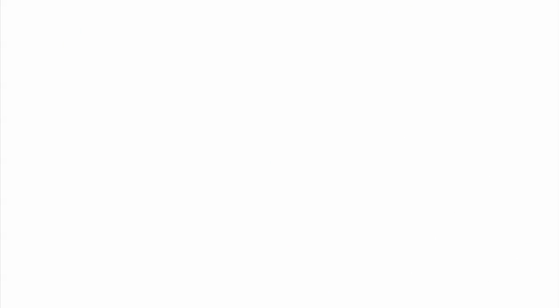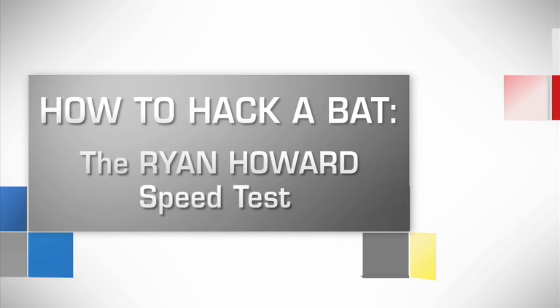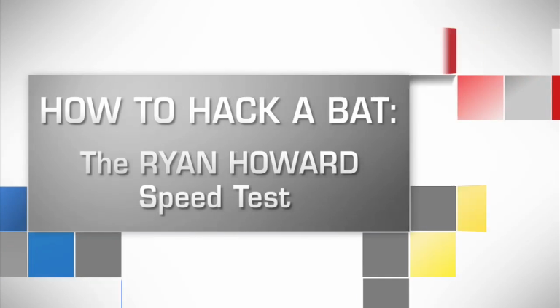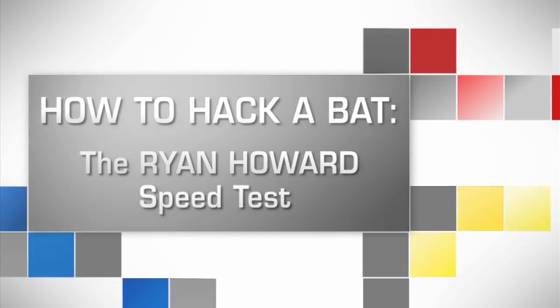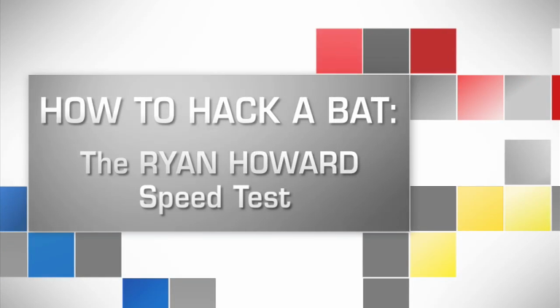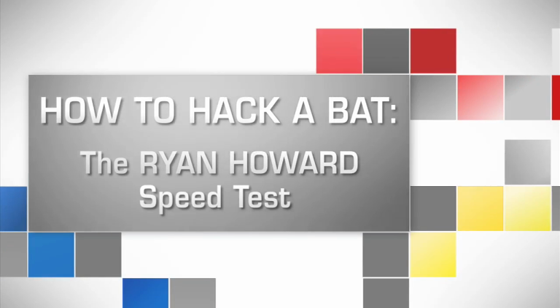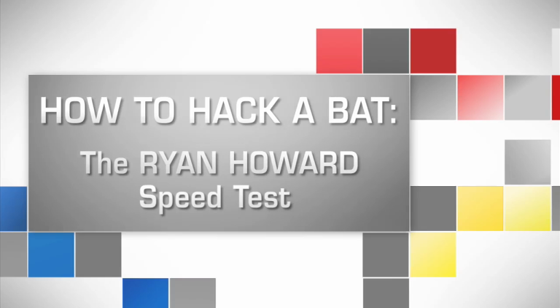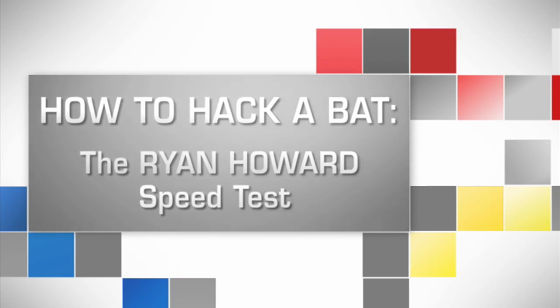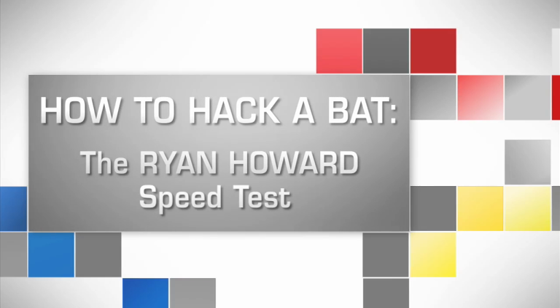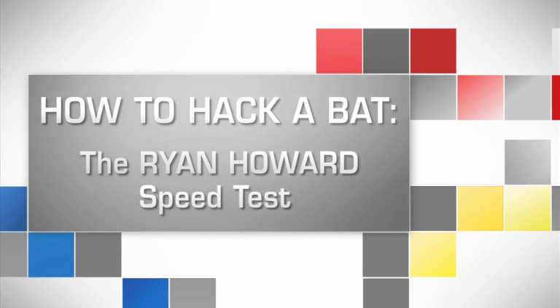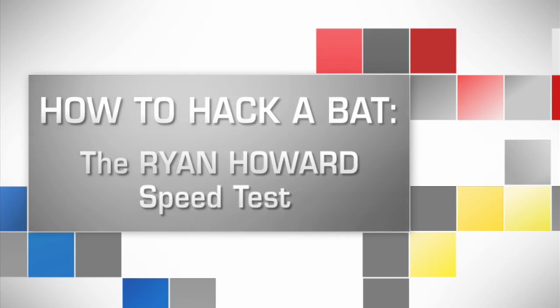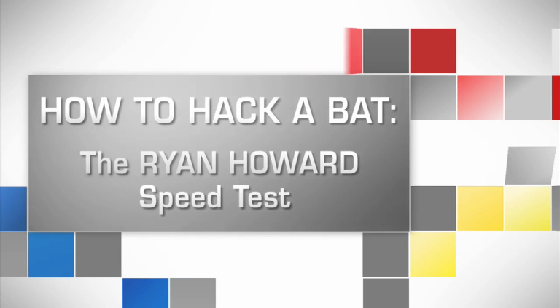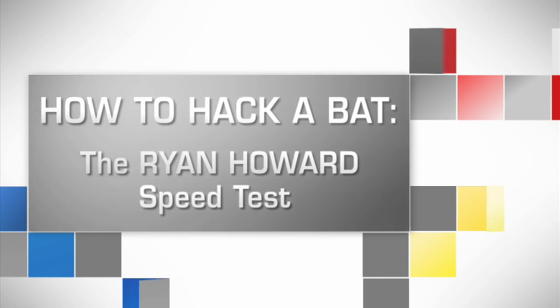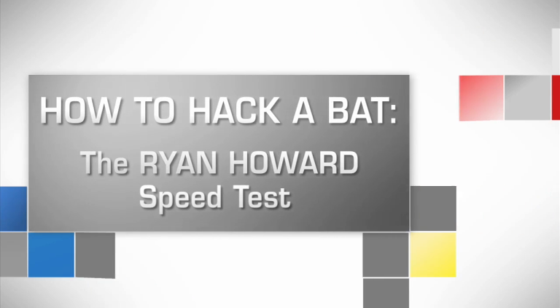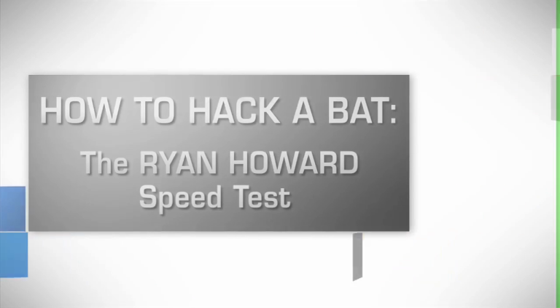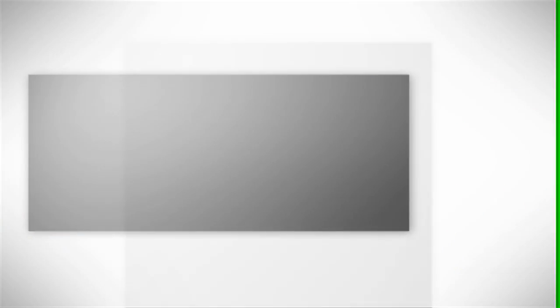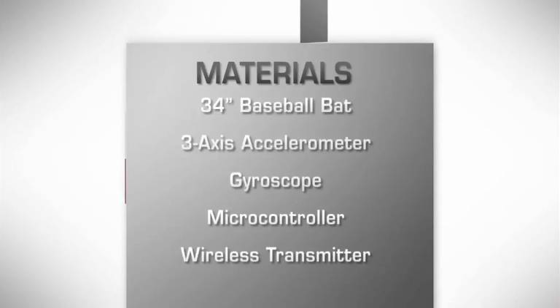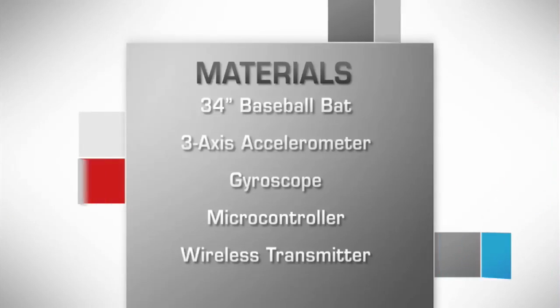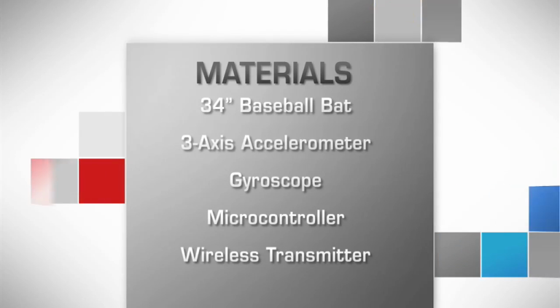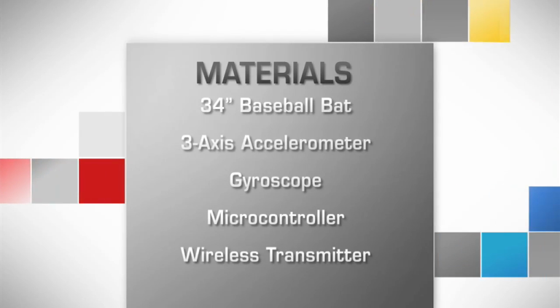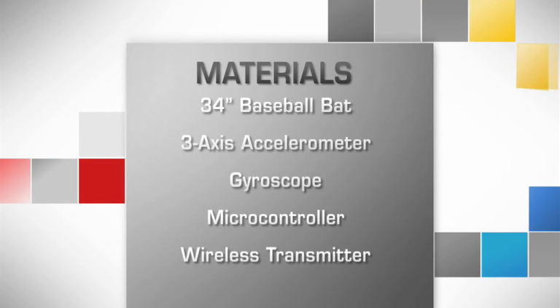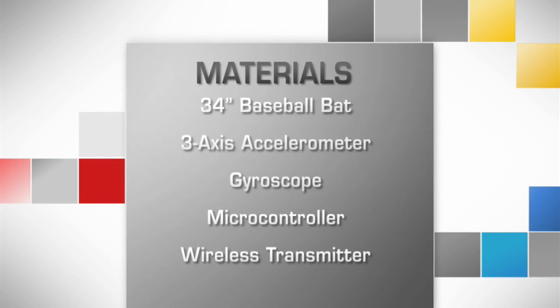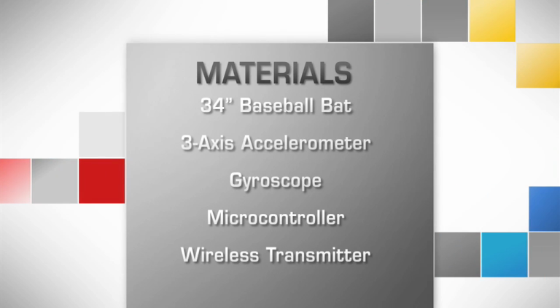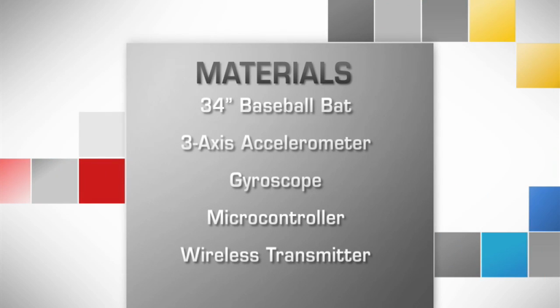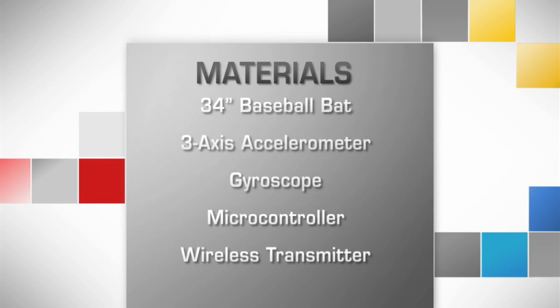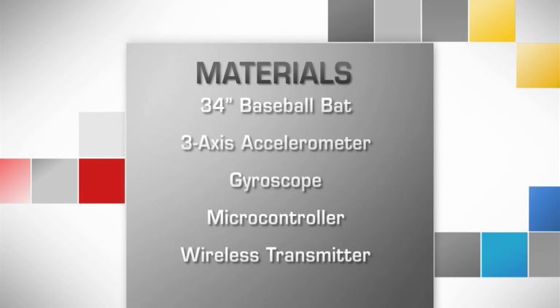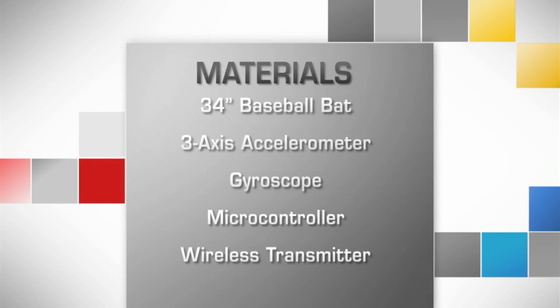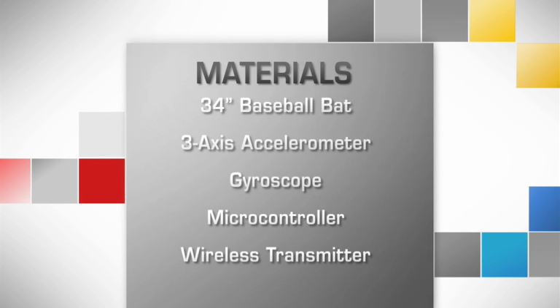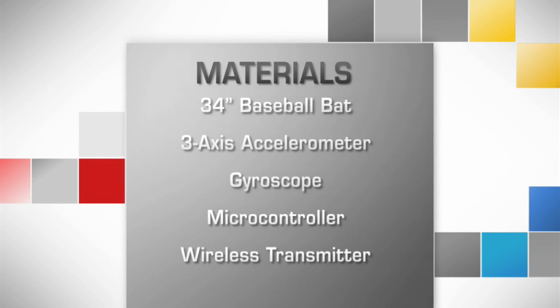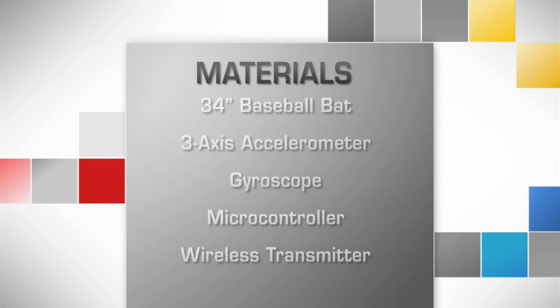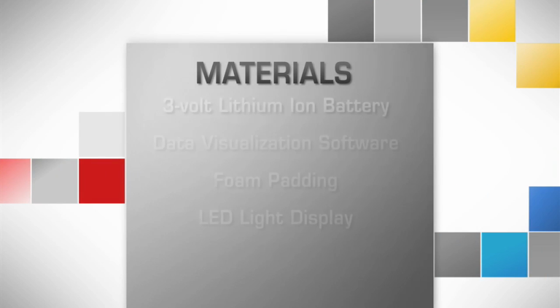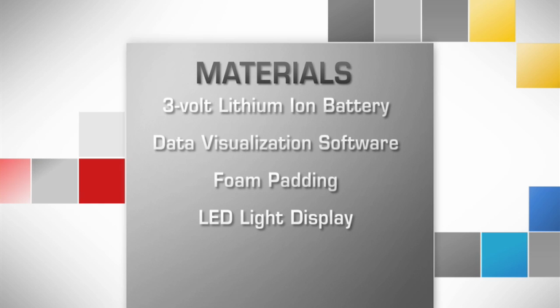How to Hack a Bat: The Ryan Howard Speed Test. To measure the bat speed and track the swing motion, here's what you'll need.